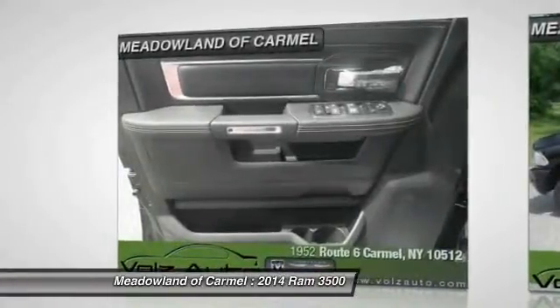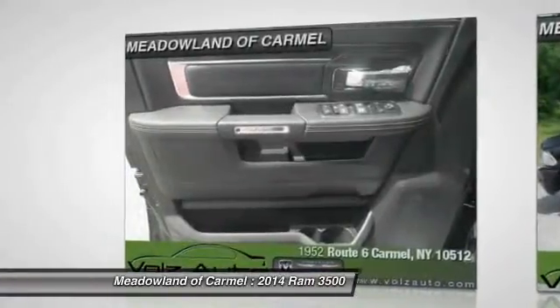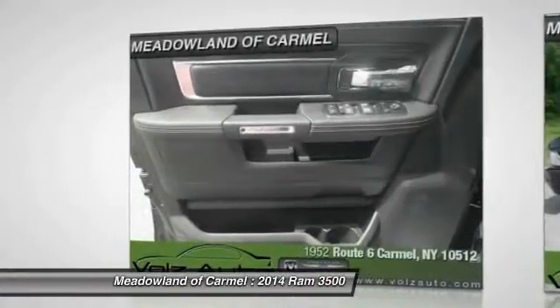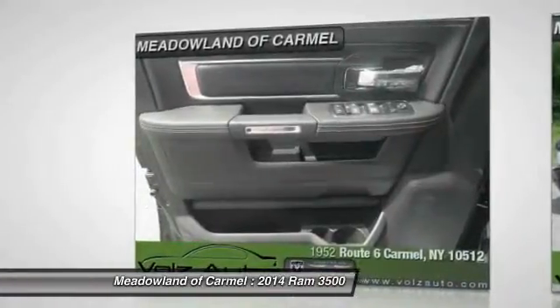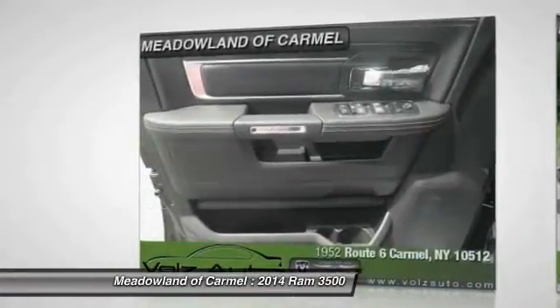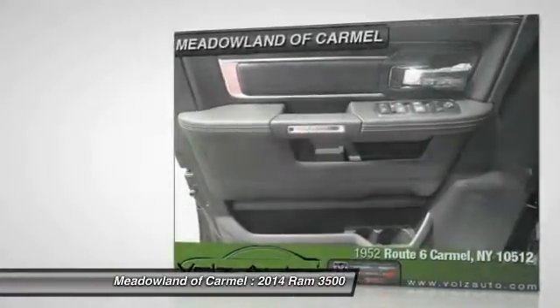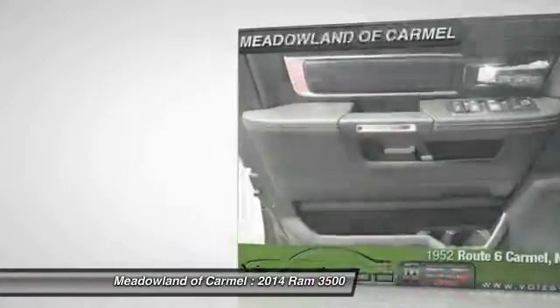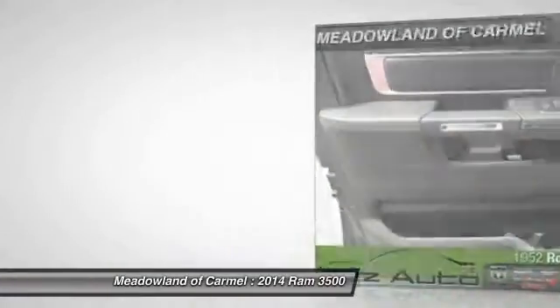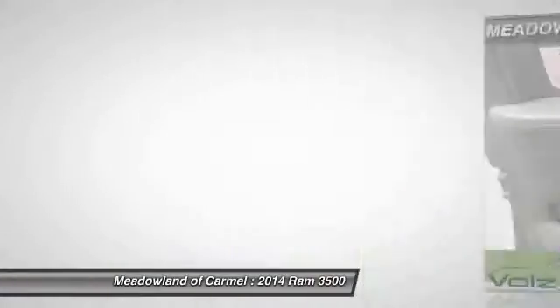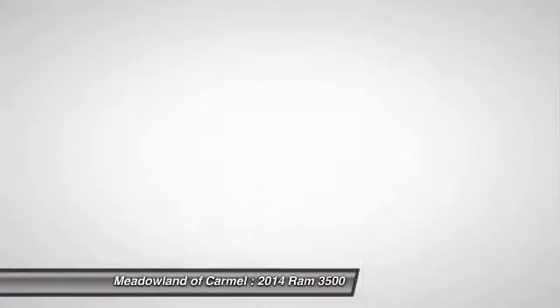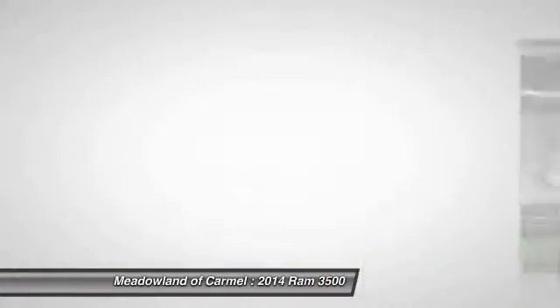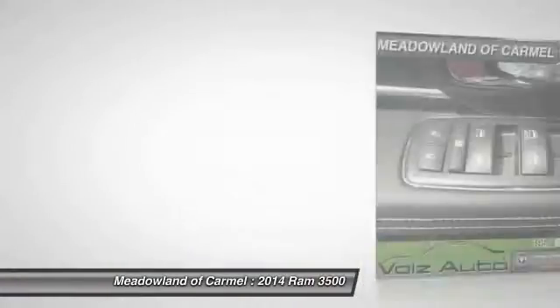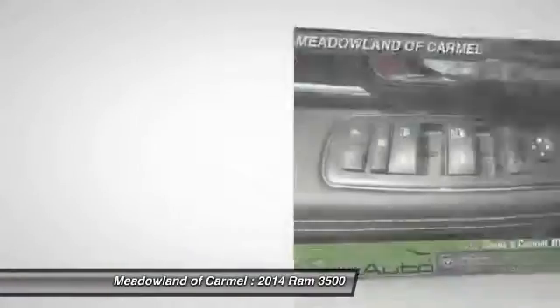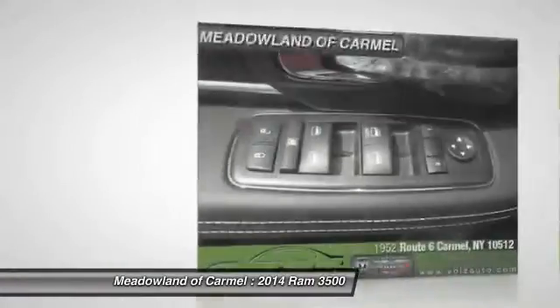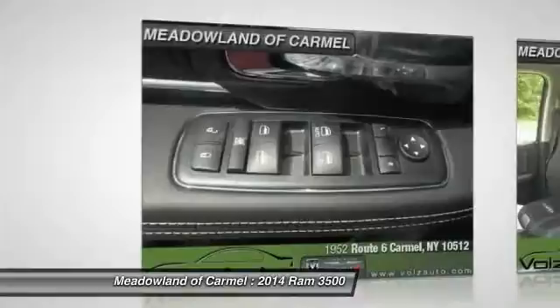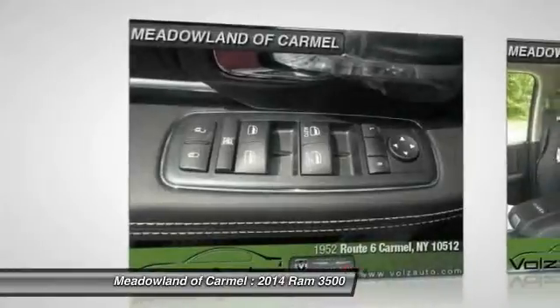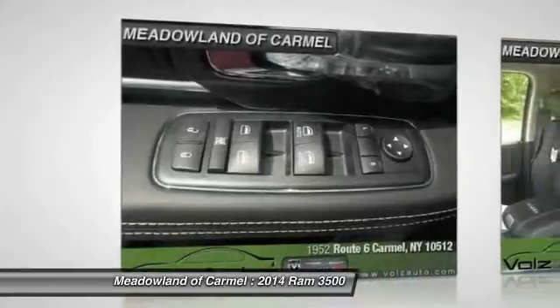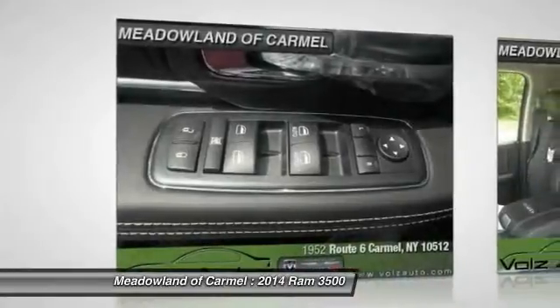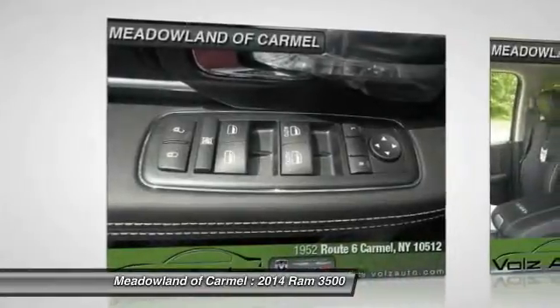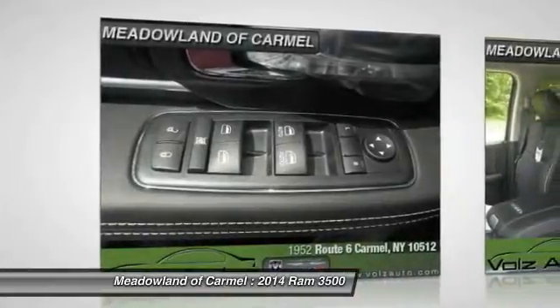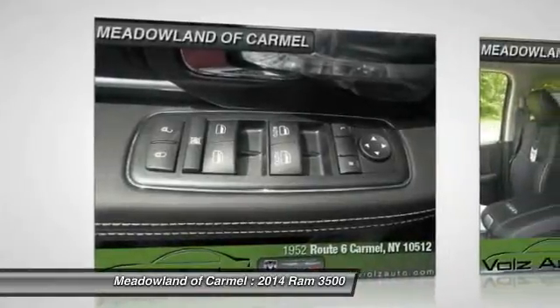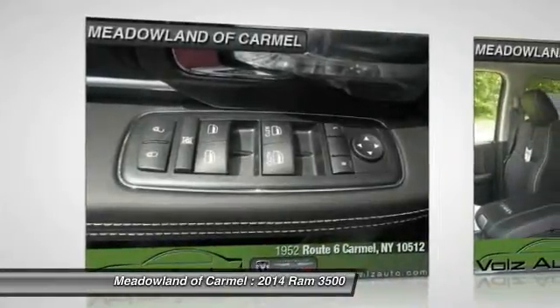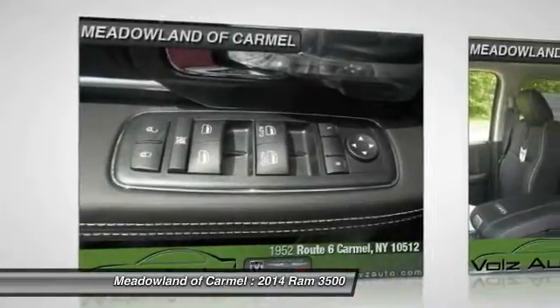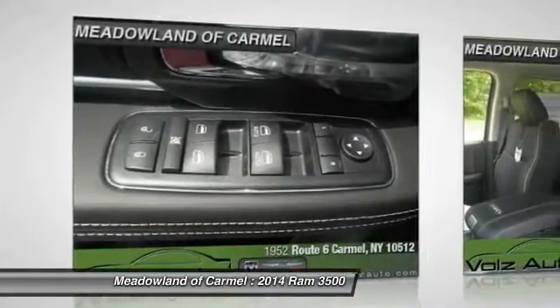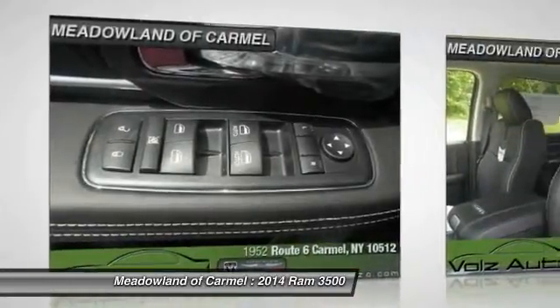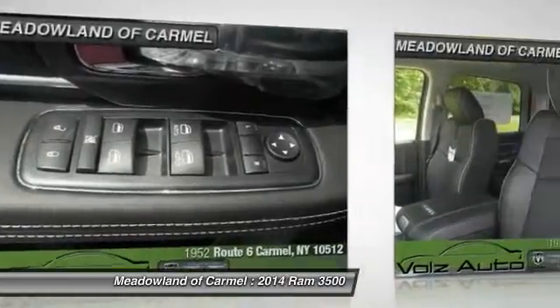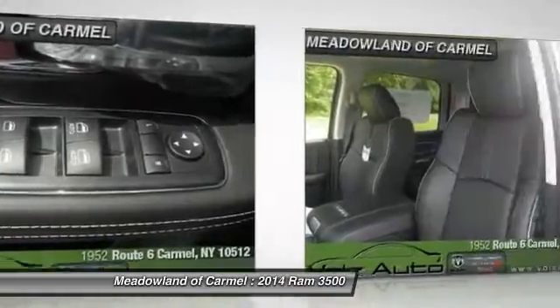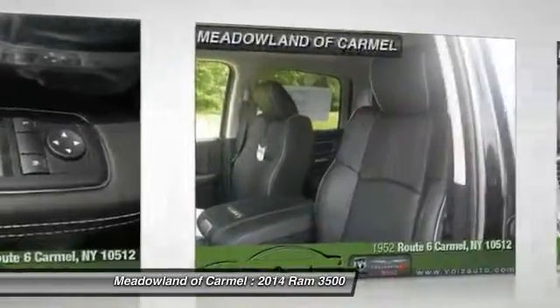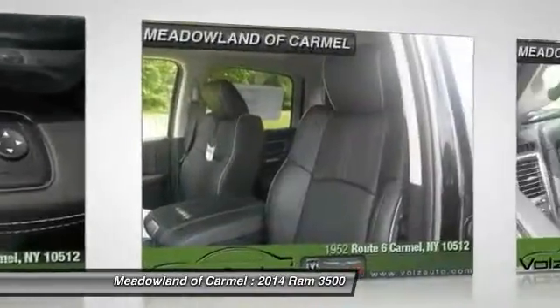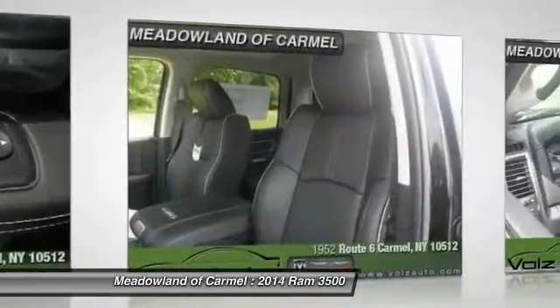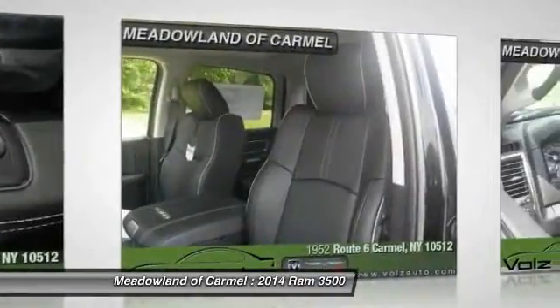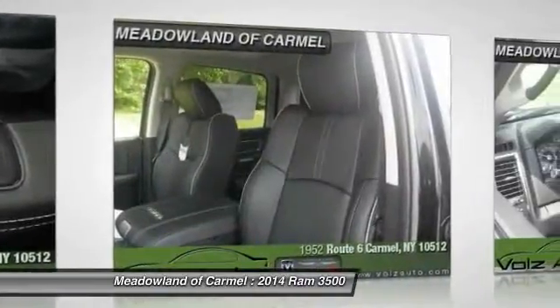Automatic transmission, power steering, Bluetooth, cruise control, heated steering wheel.